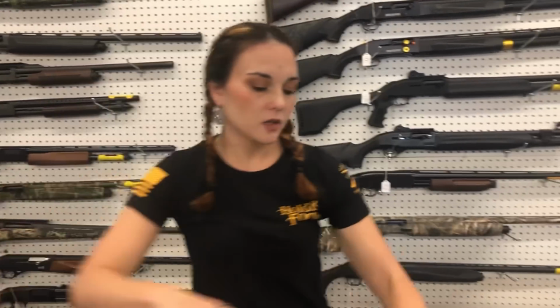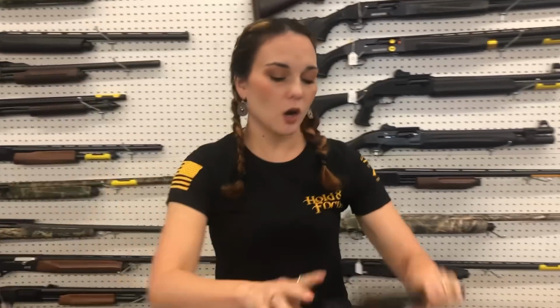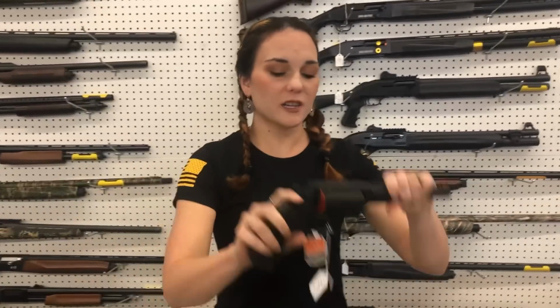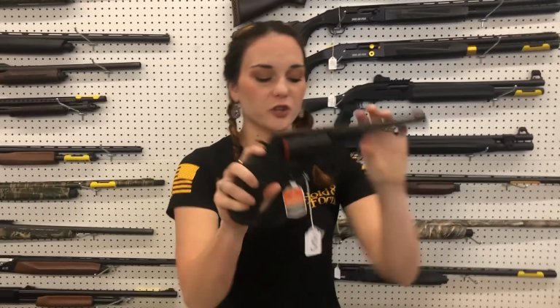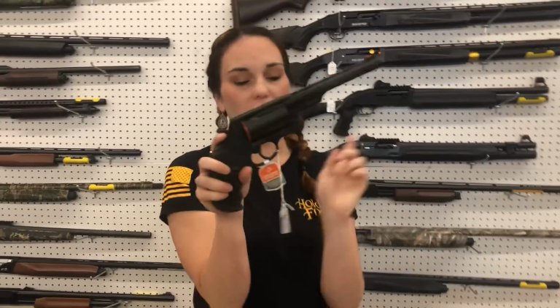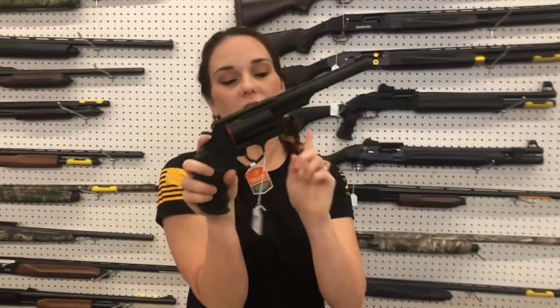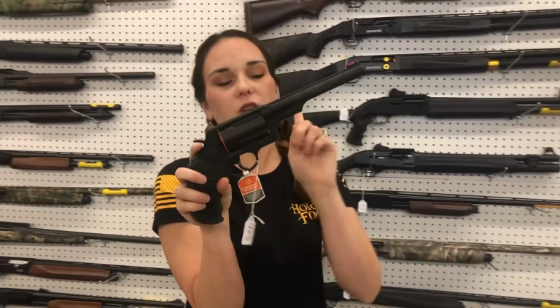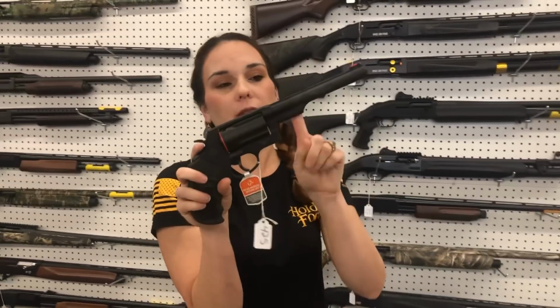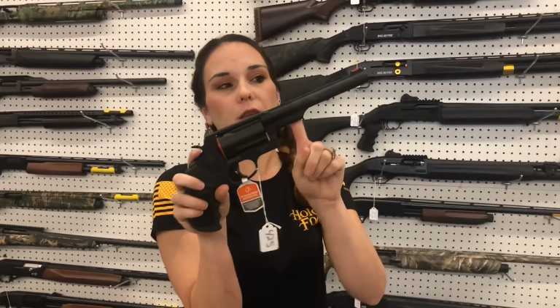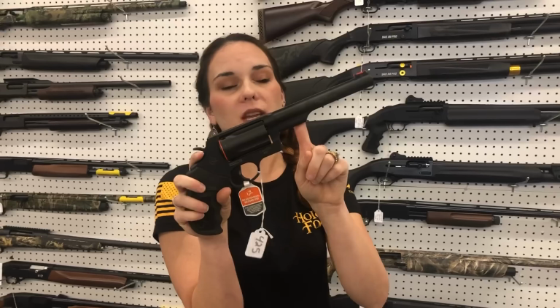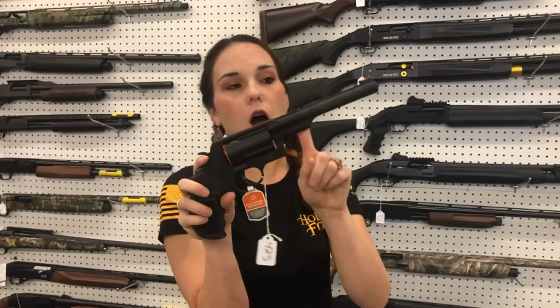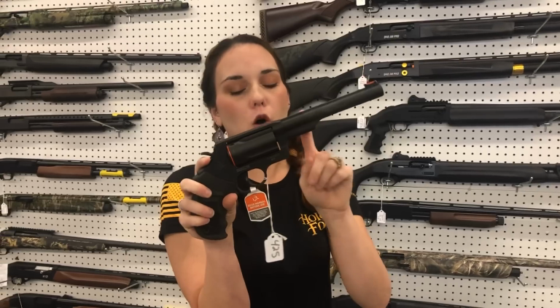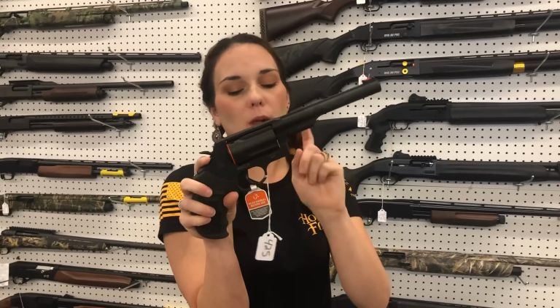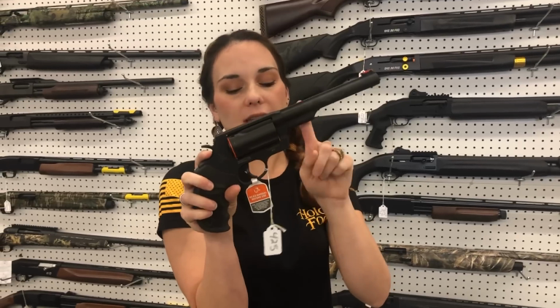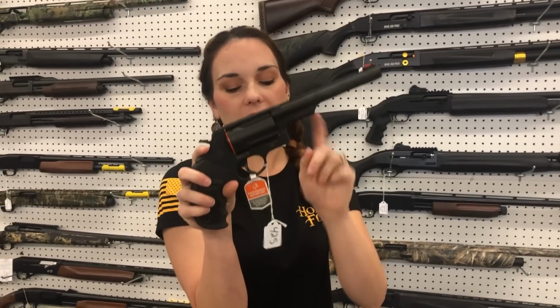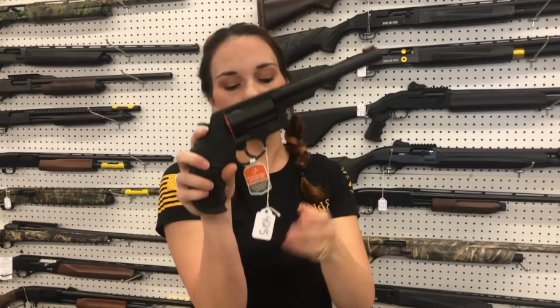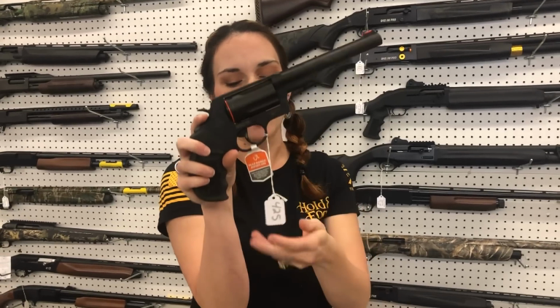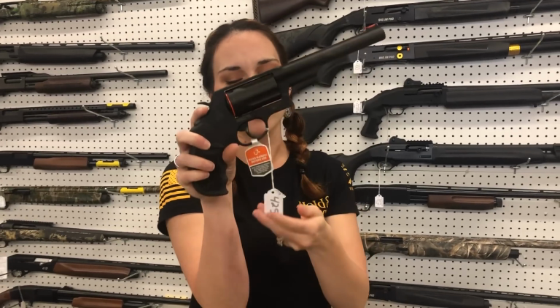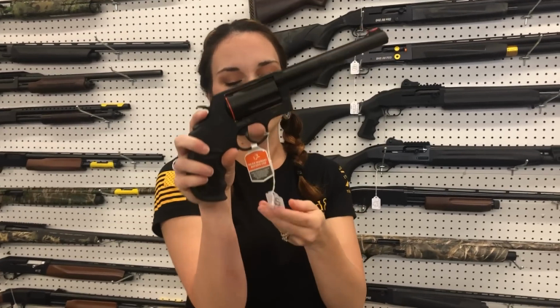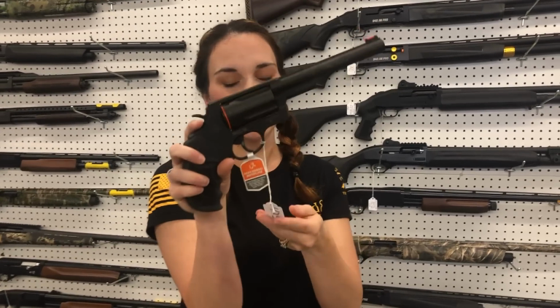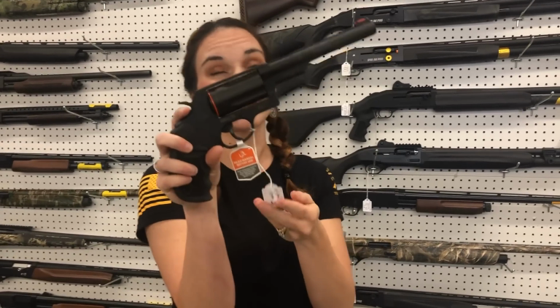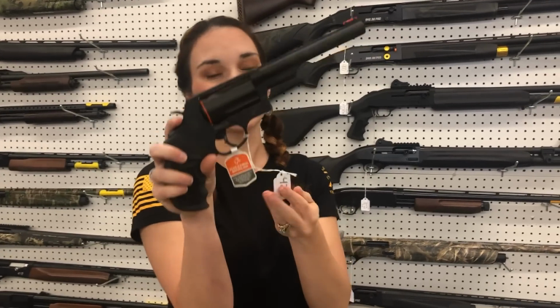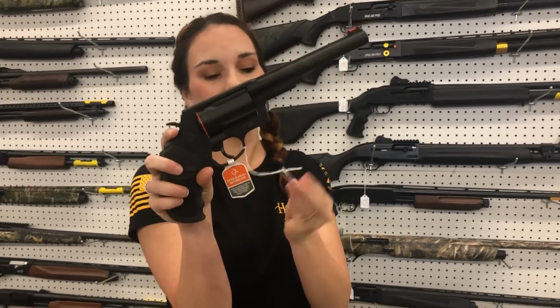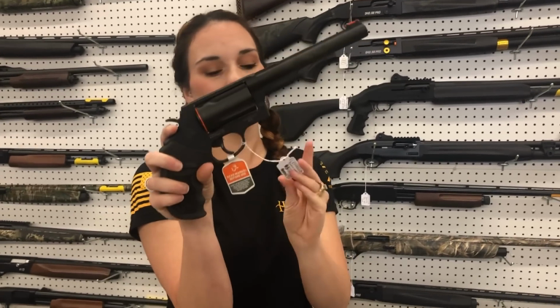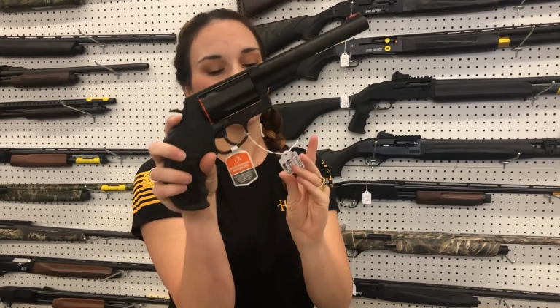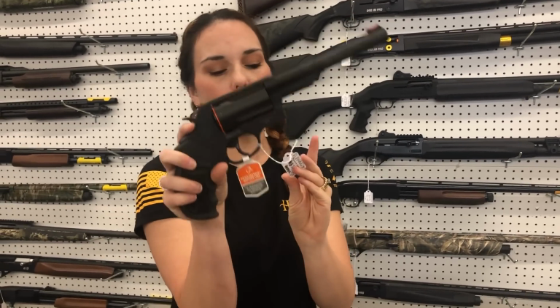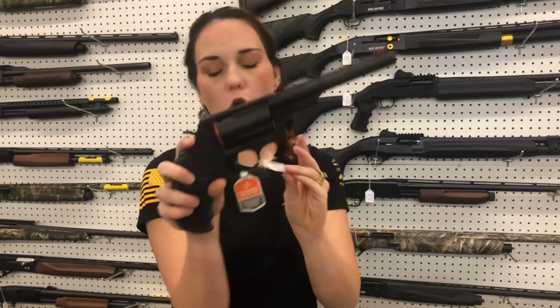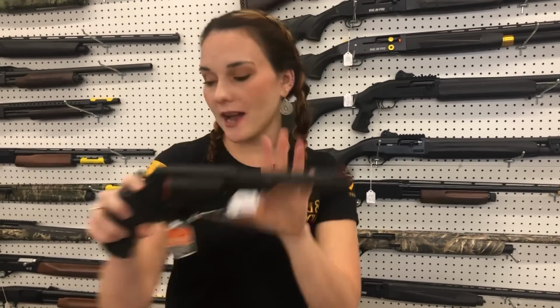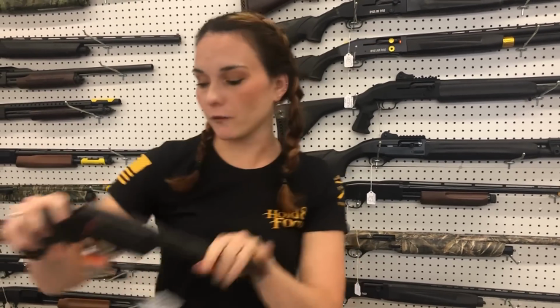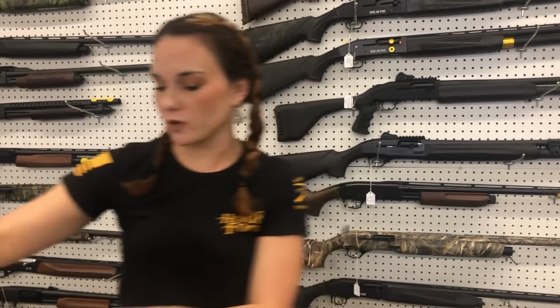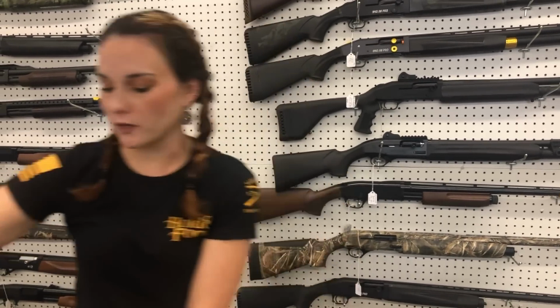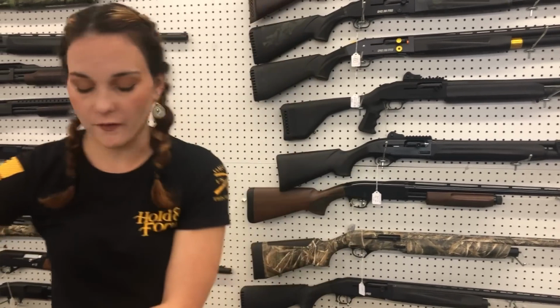Taurus Judge. I've got them in the all black and in the stainless. The all black are $425.